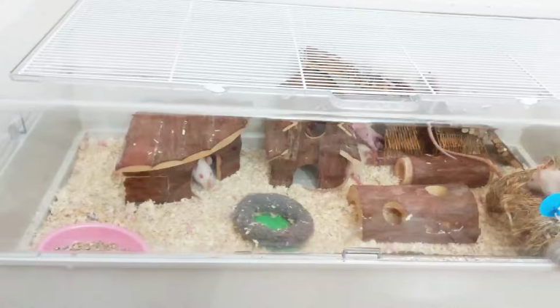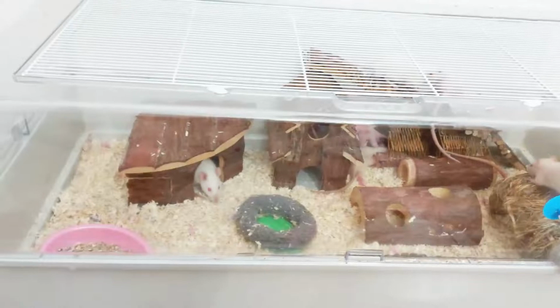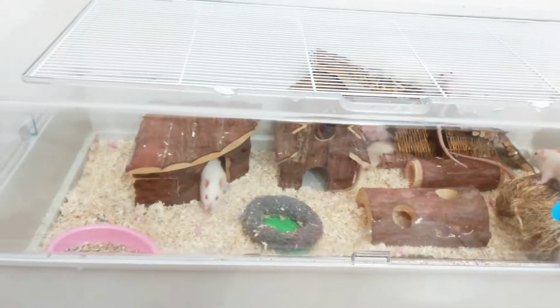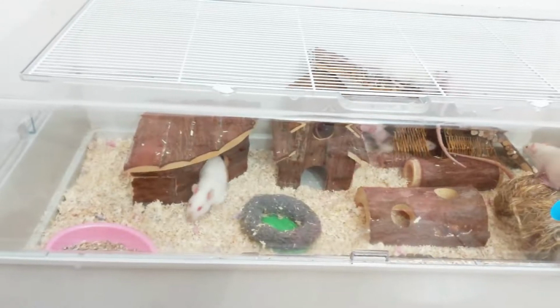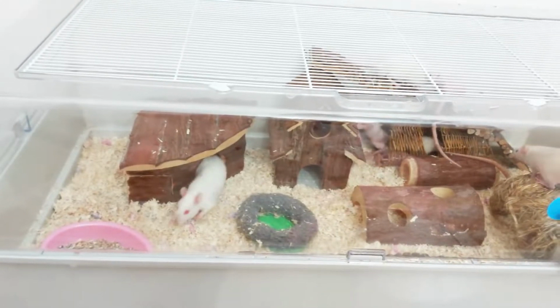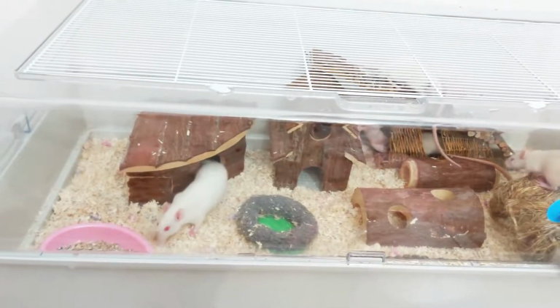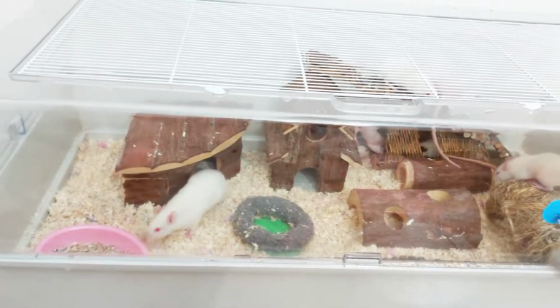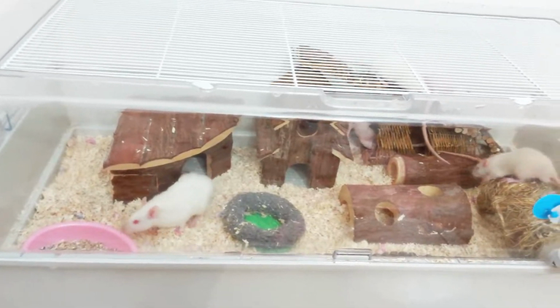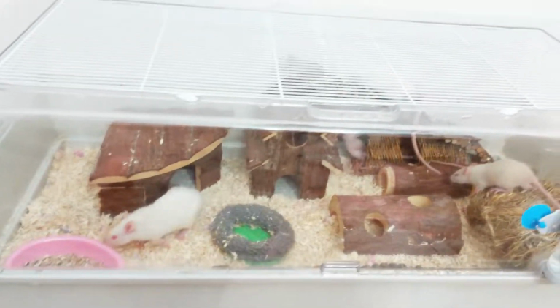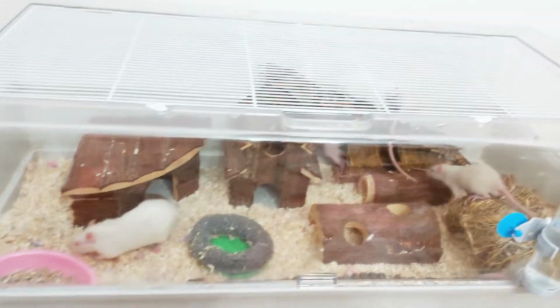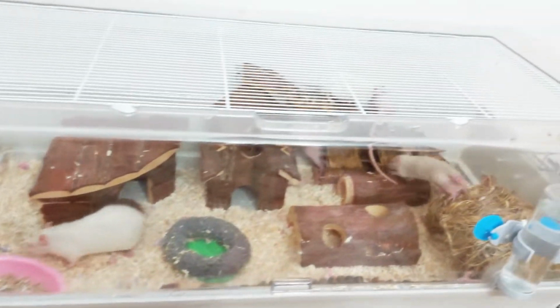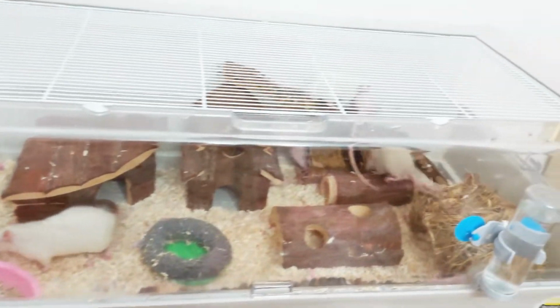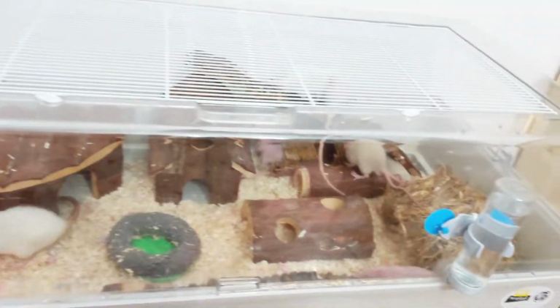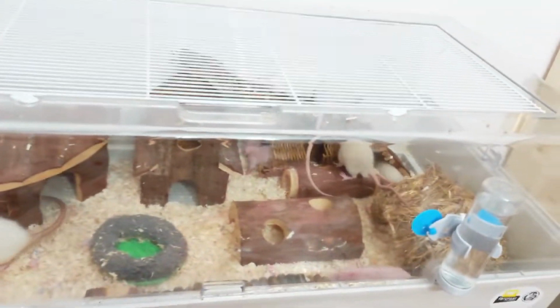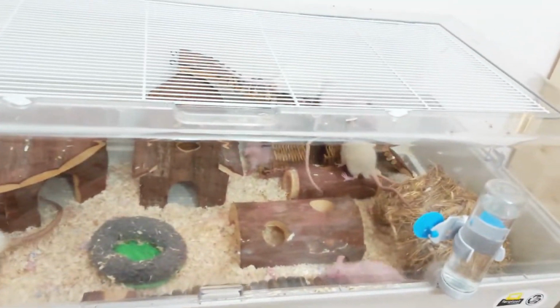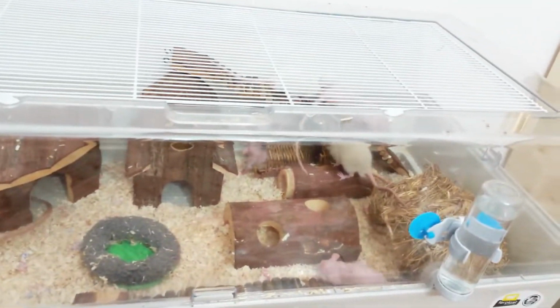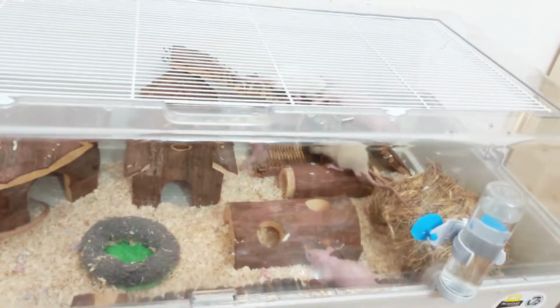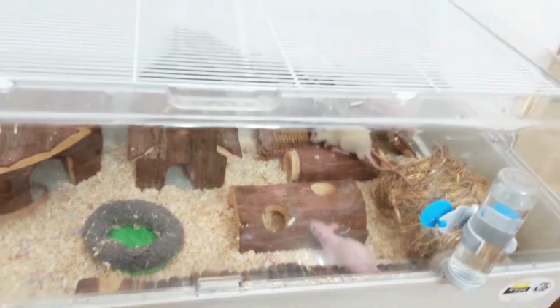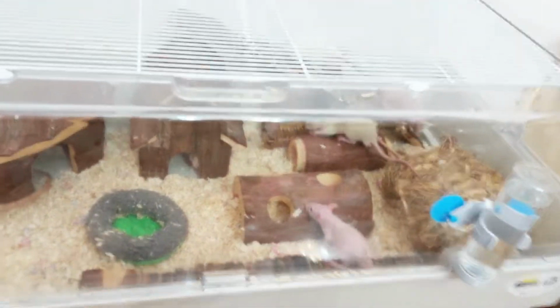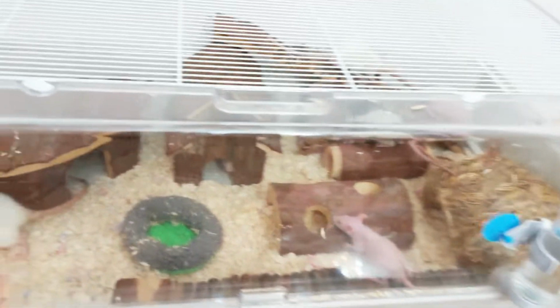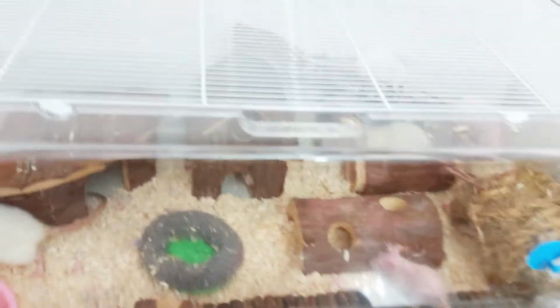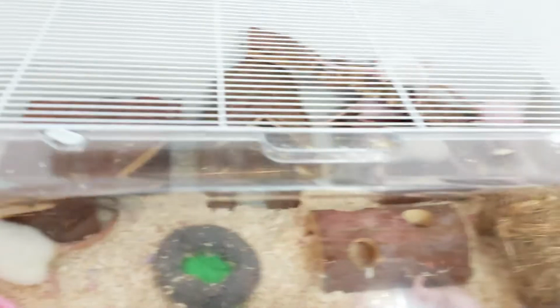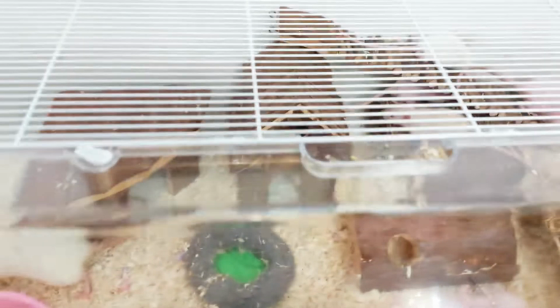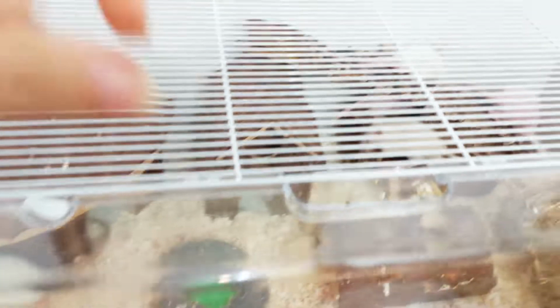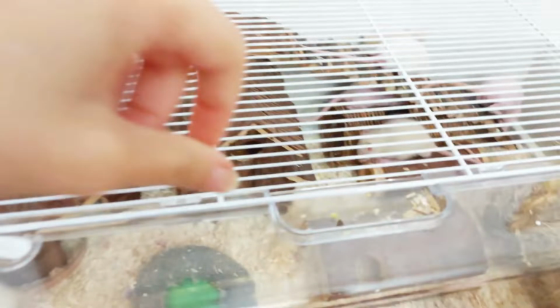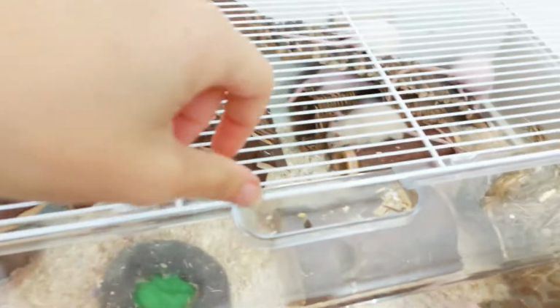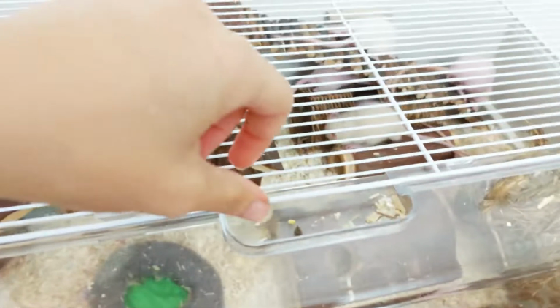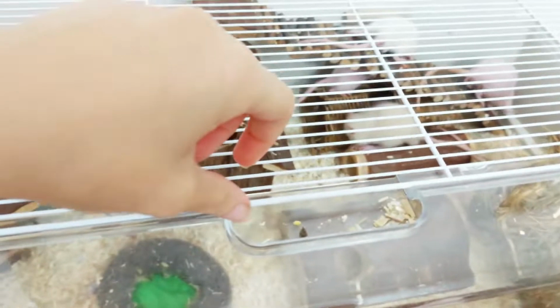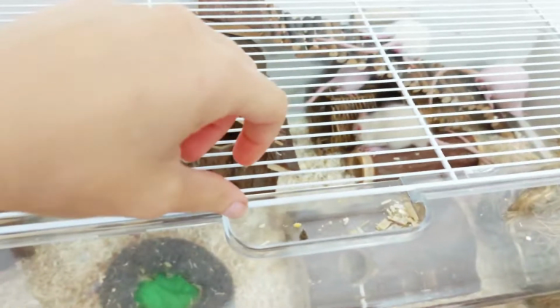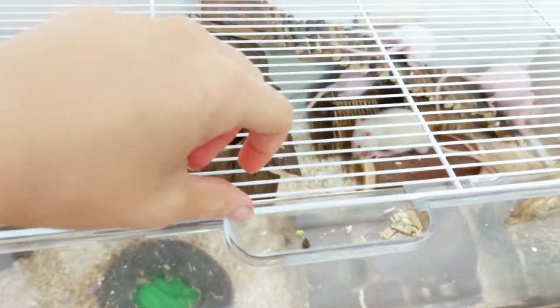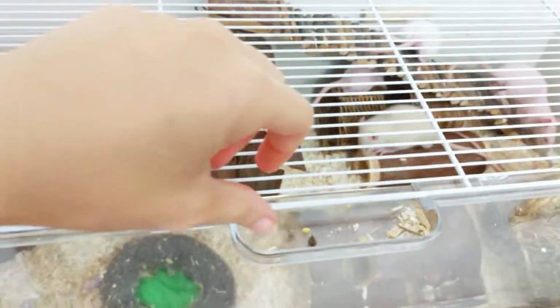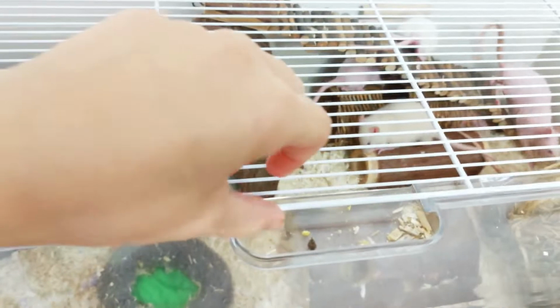I just cleaned all their cage and they are in full activity.